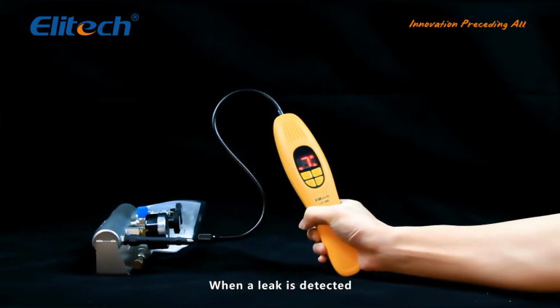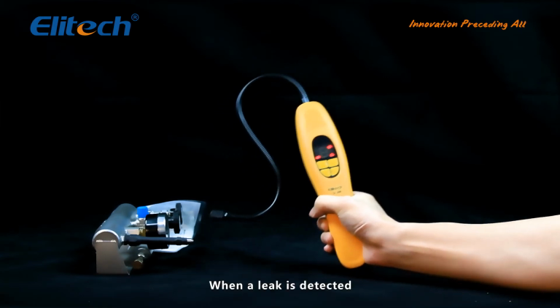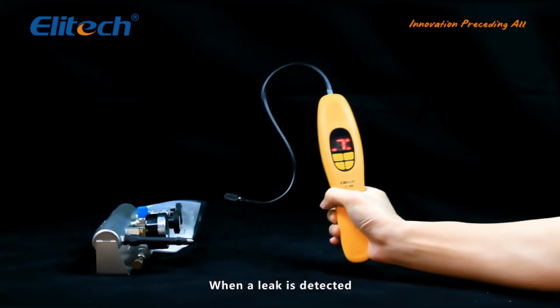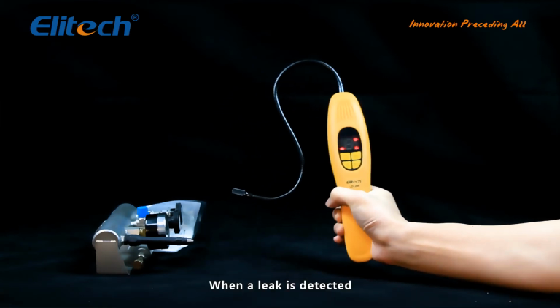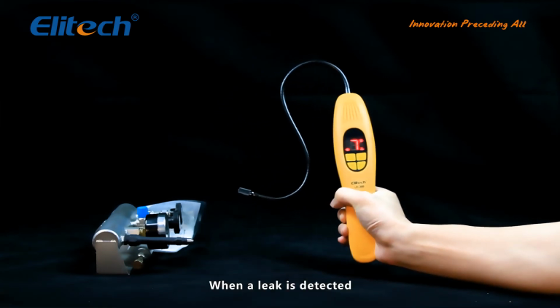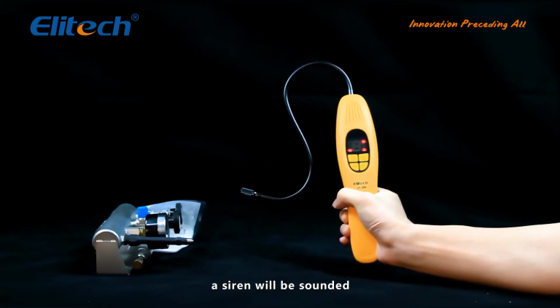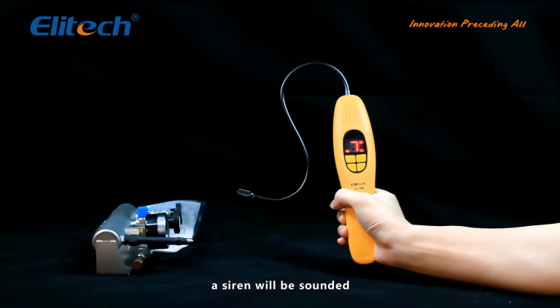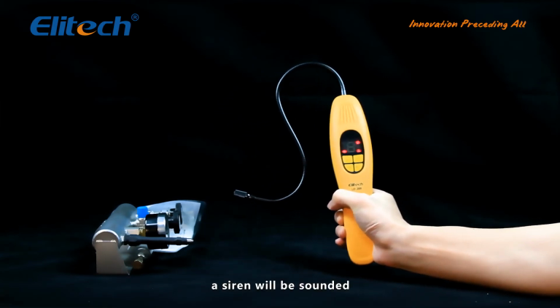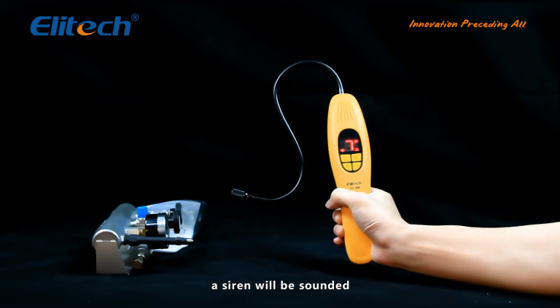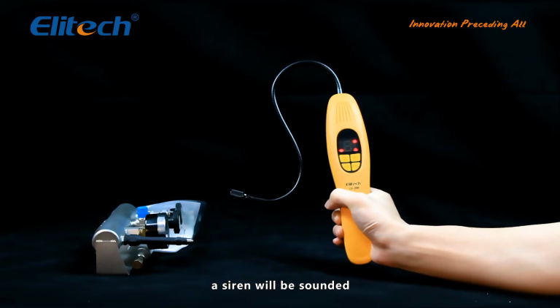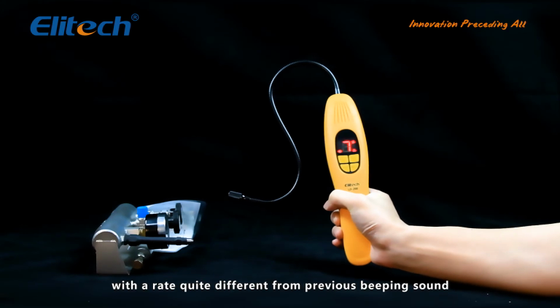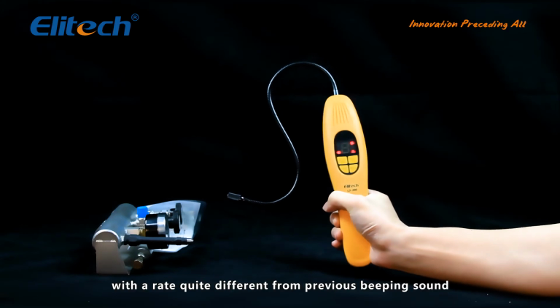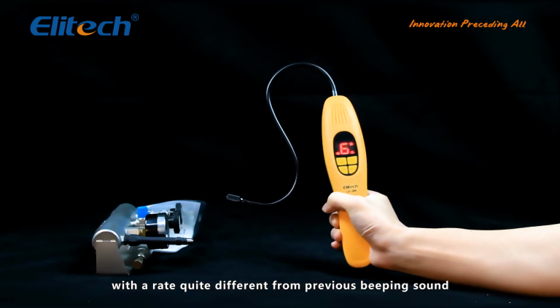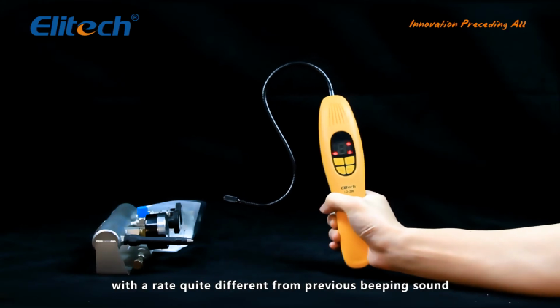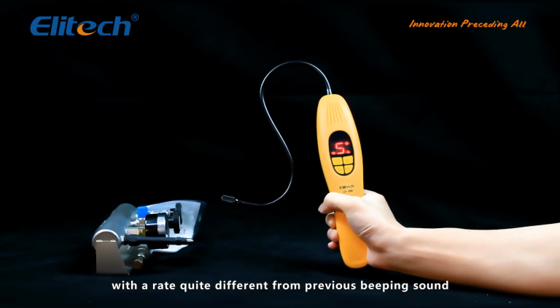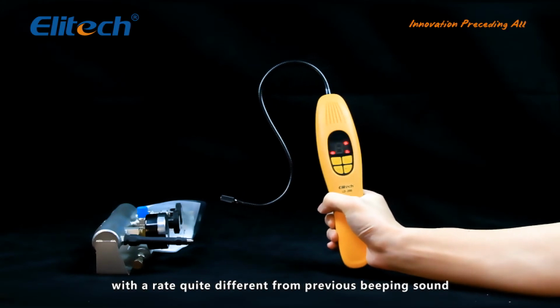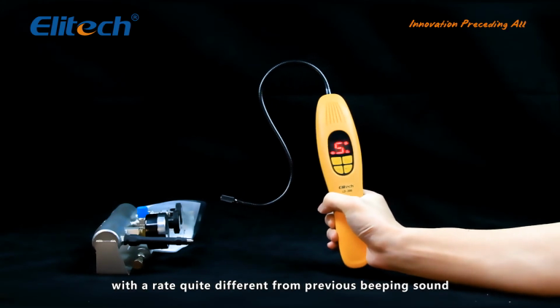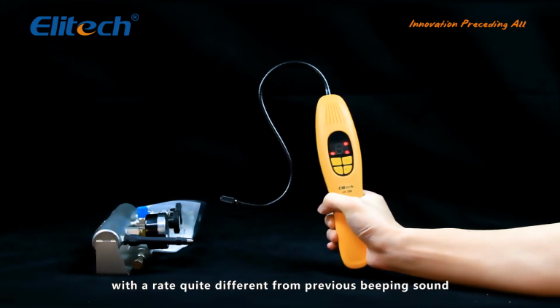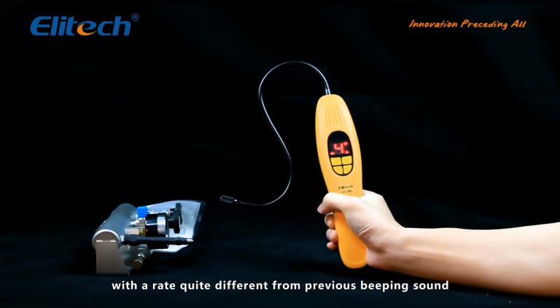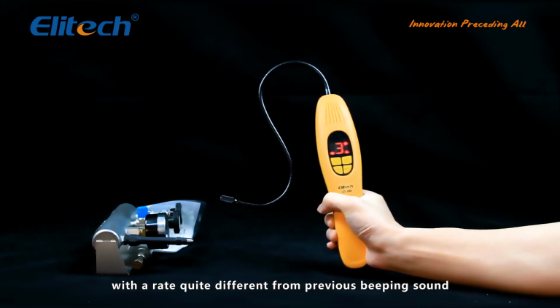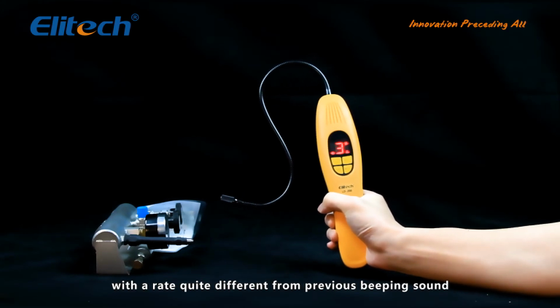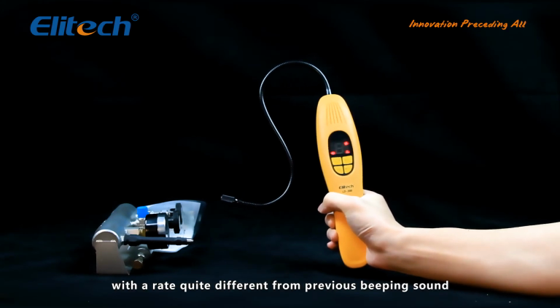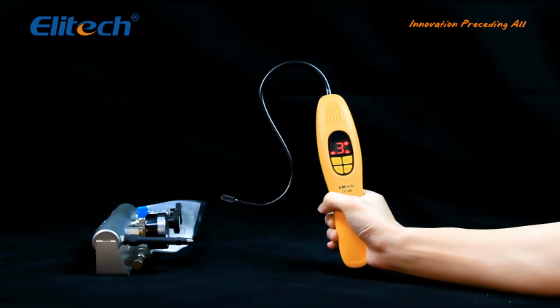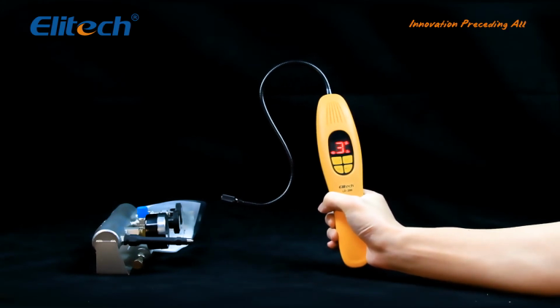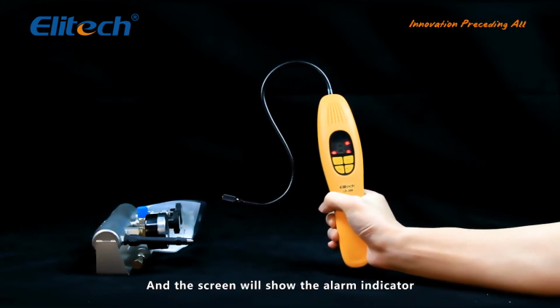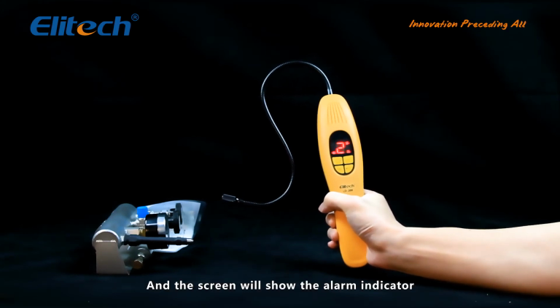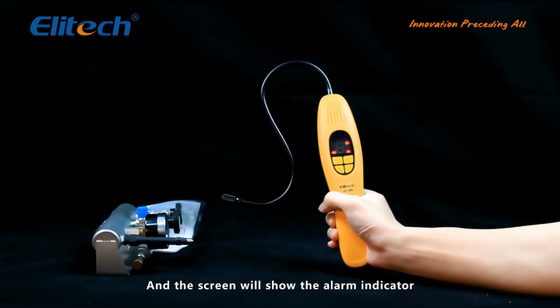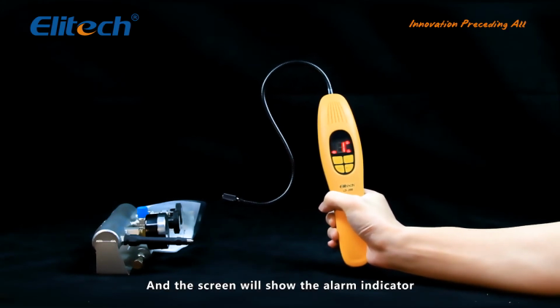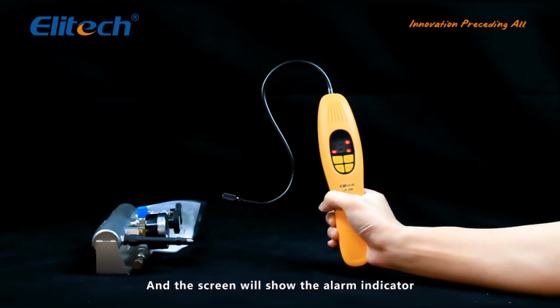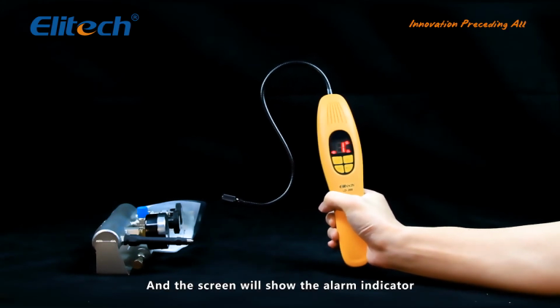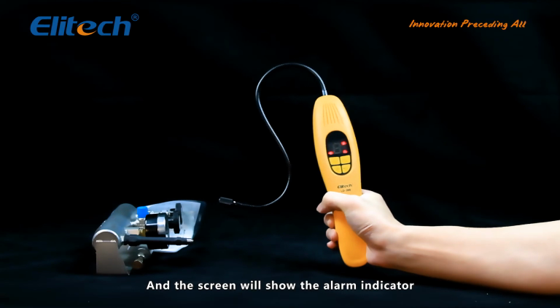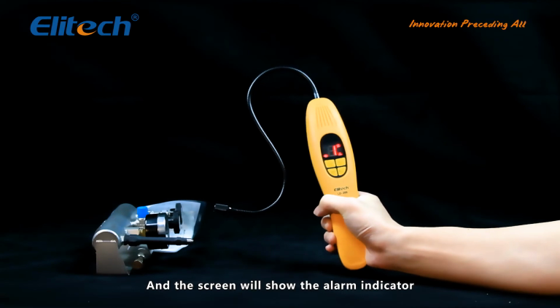When a leak is detected, a siren will be sounded with a rate quite different from the previous beeping sound, and the screen will show the alarm indicator.